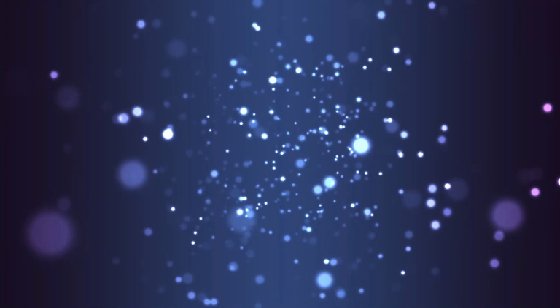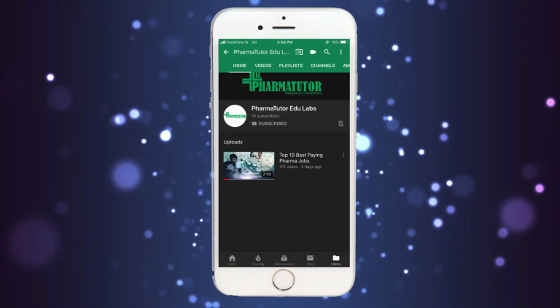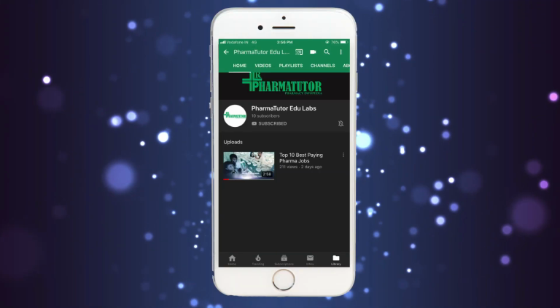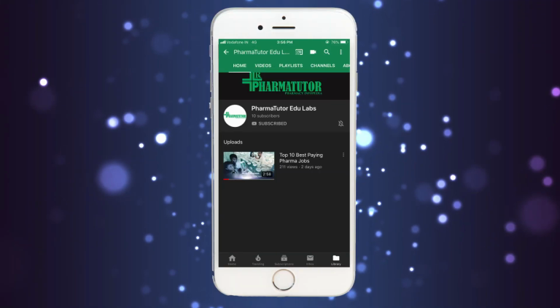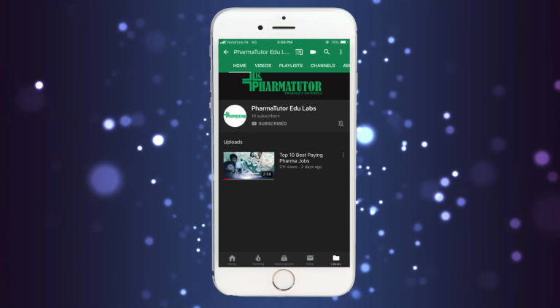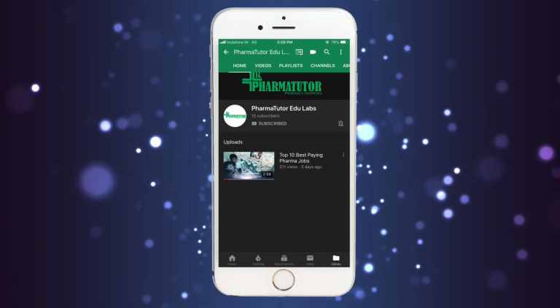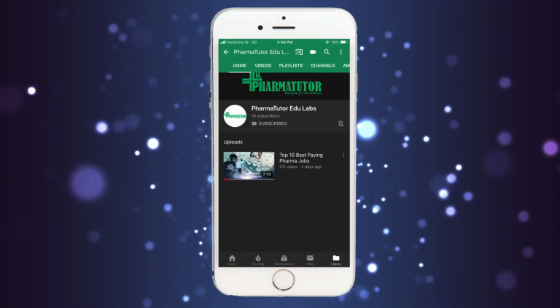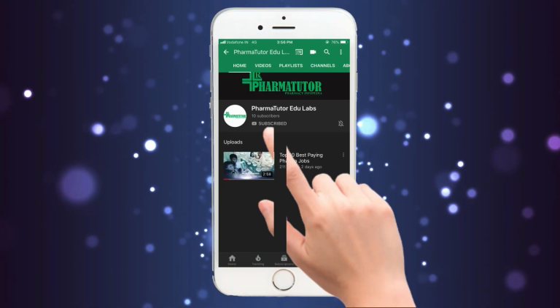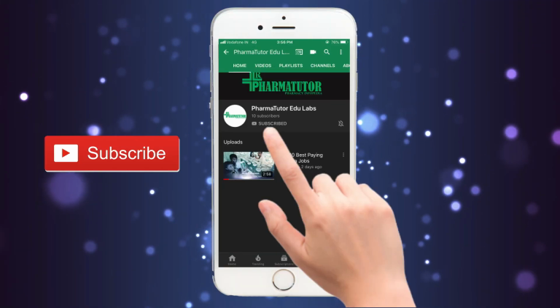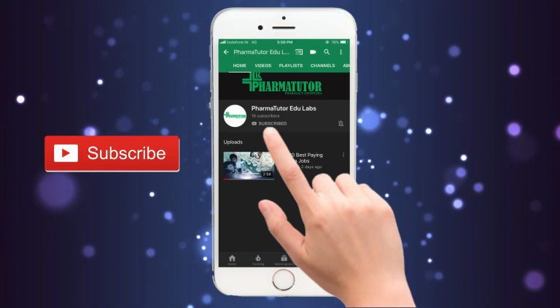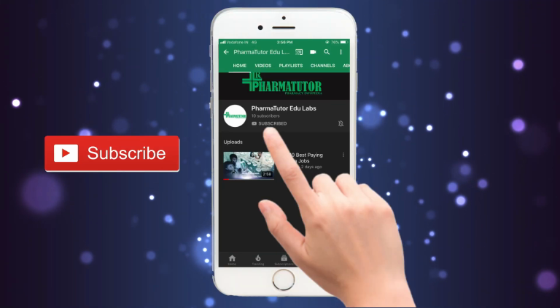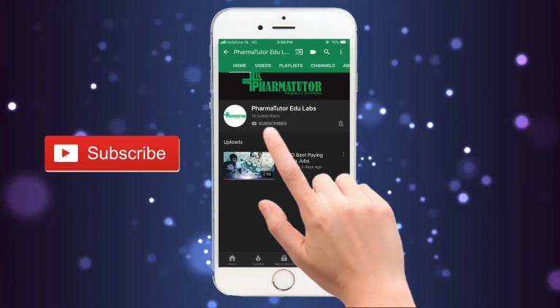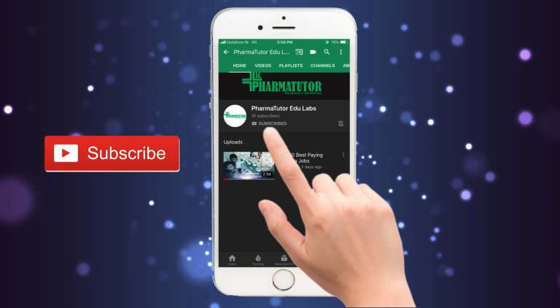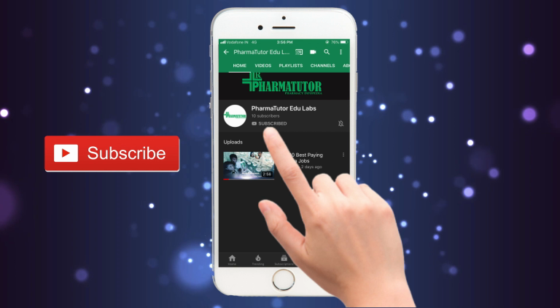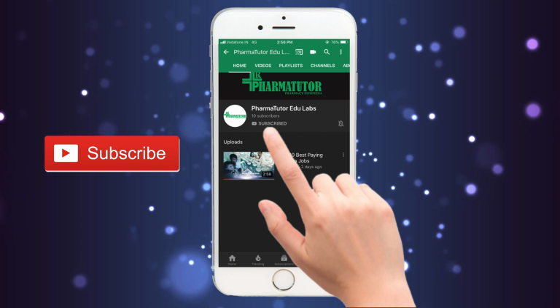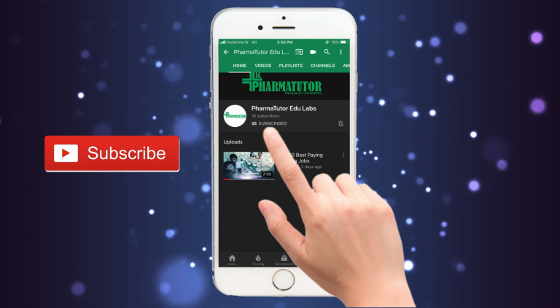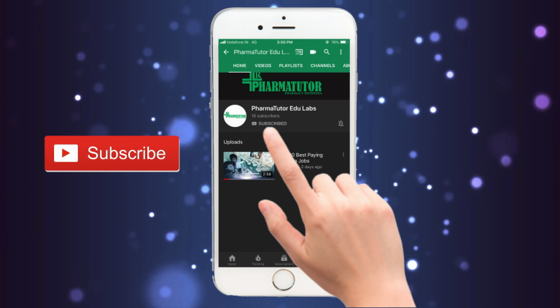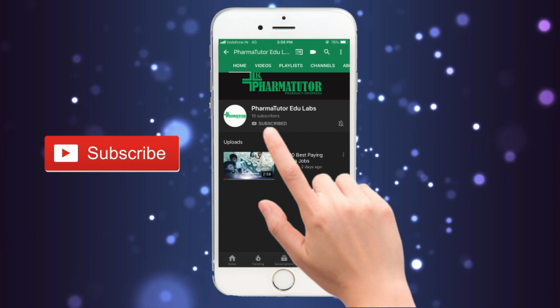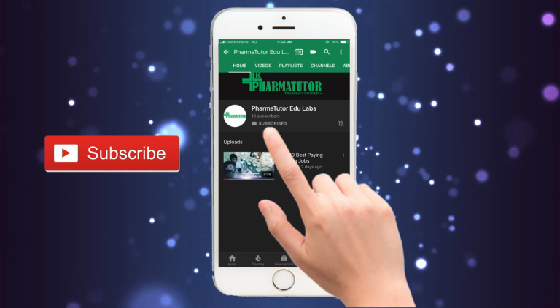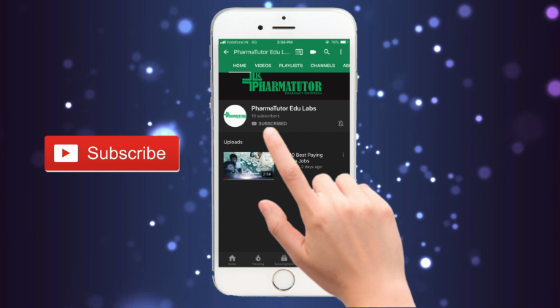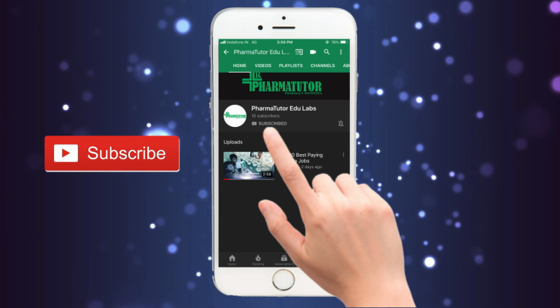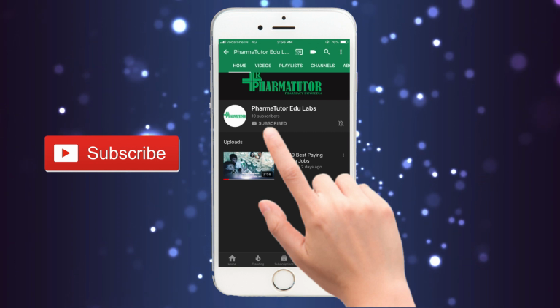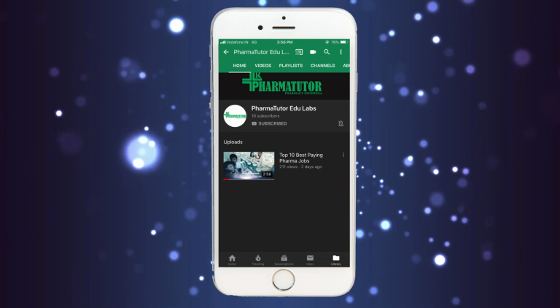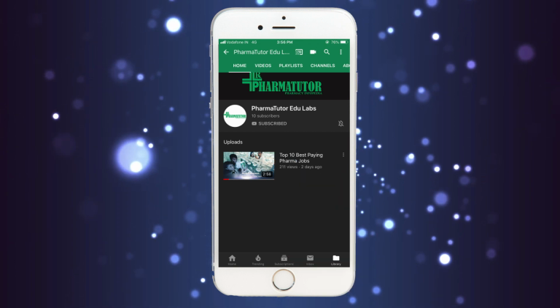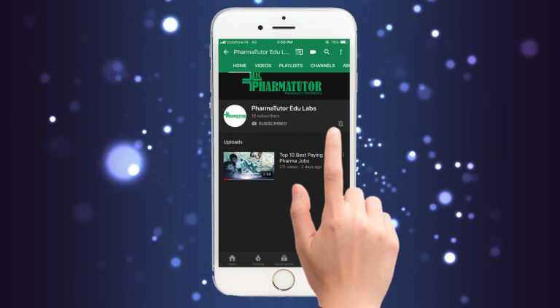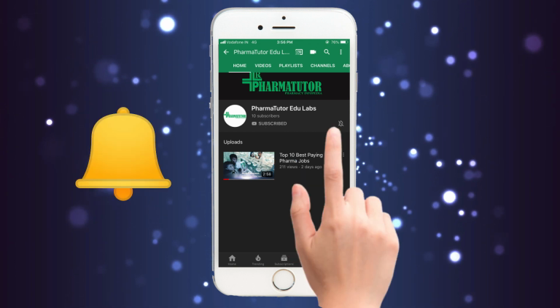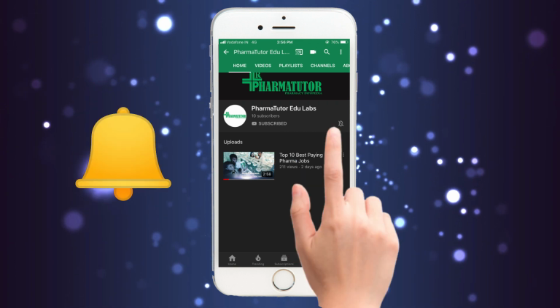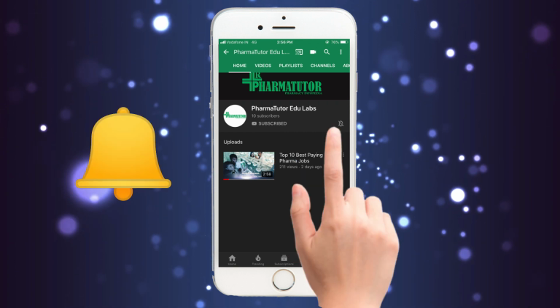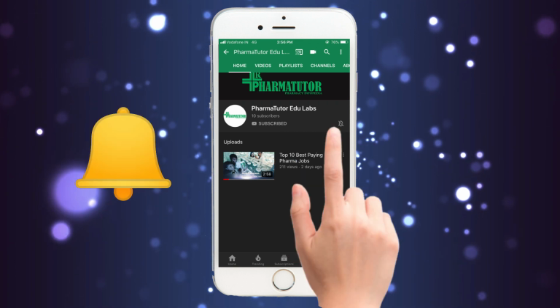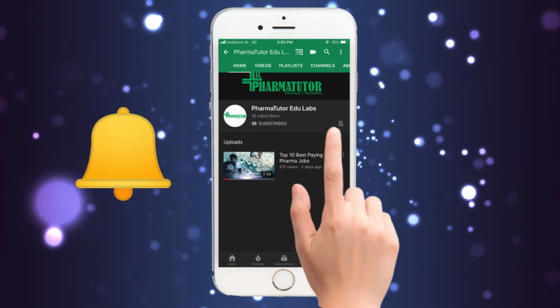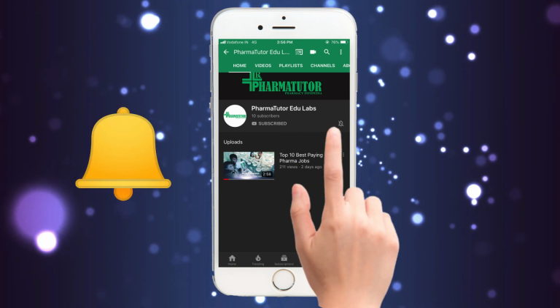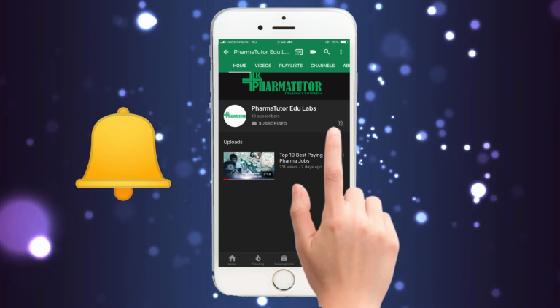To get the latest updates in pharmacy, subscribe to PharmaTutor's YouTube channel. Click on the bell icon and don't miss our videos.